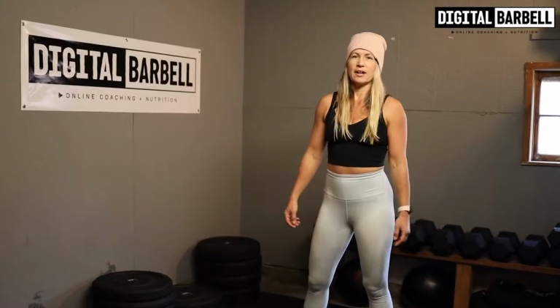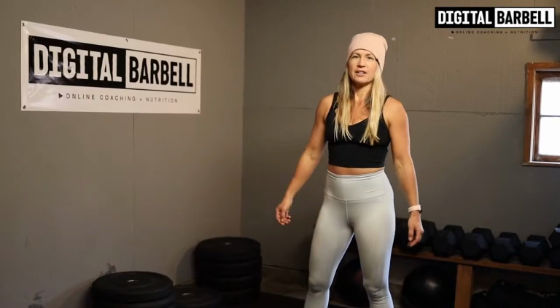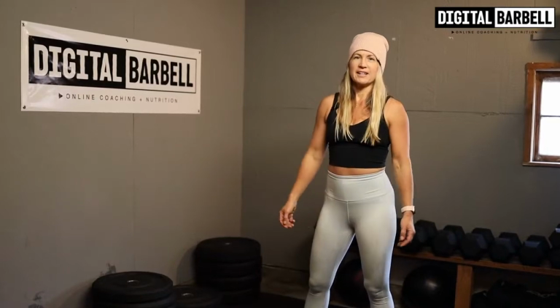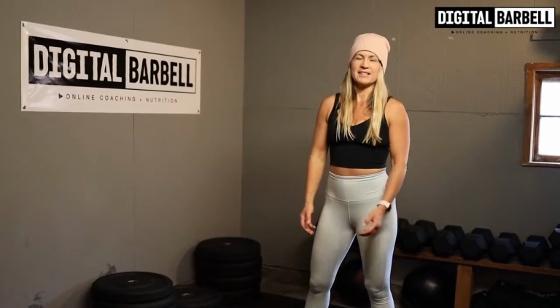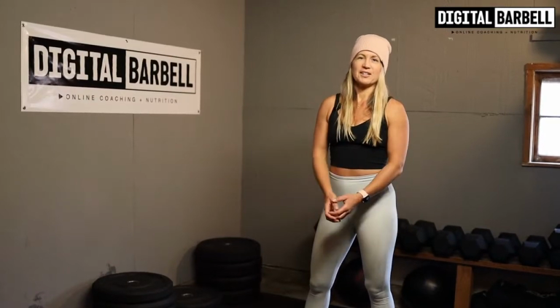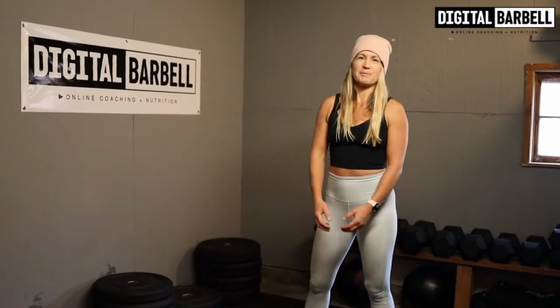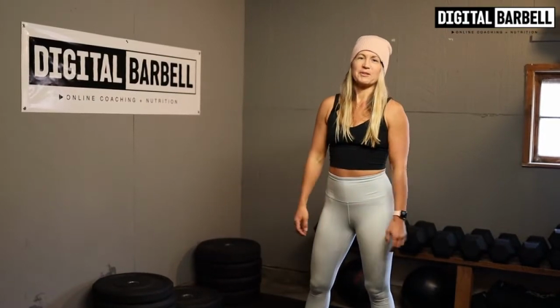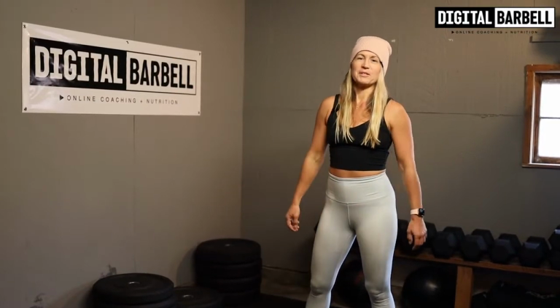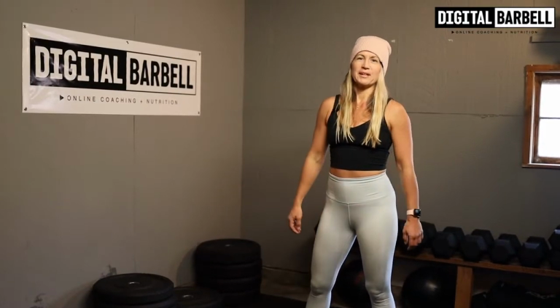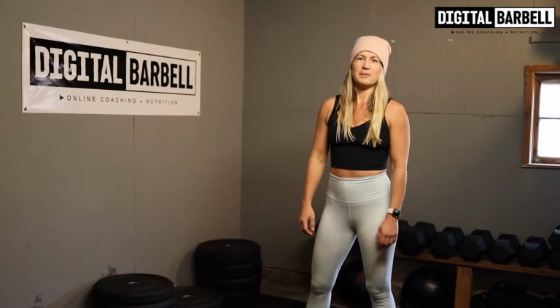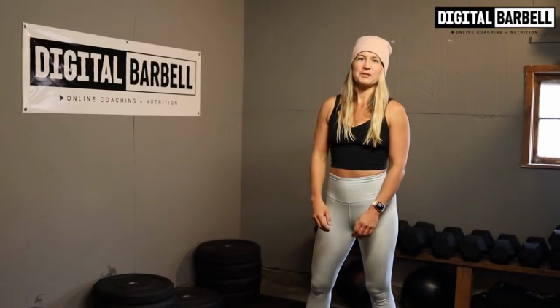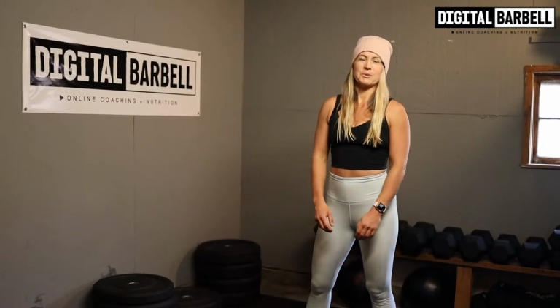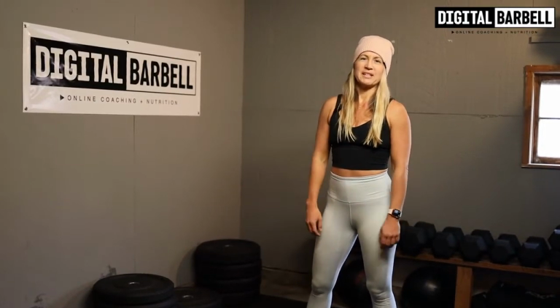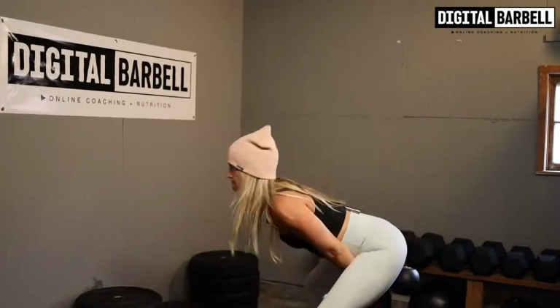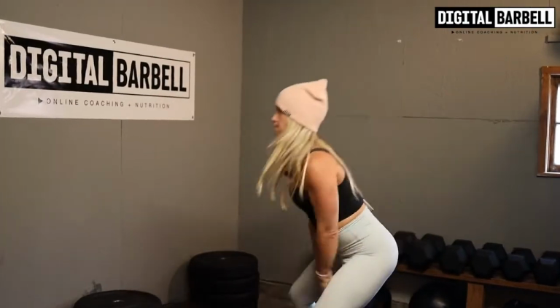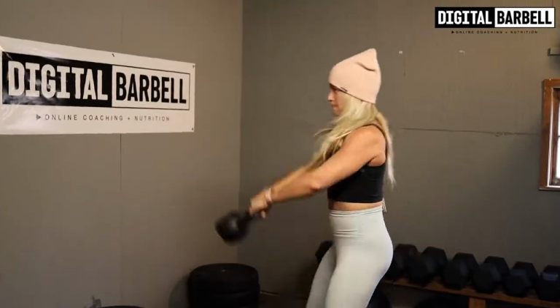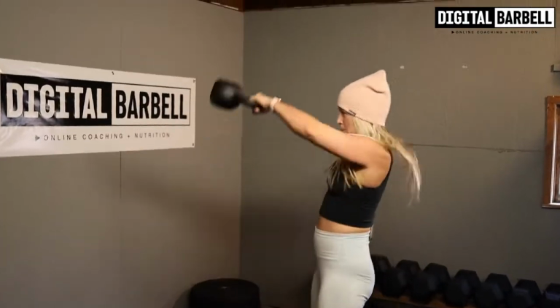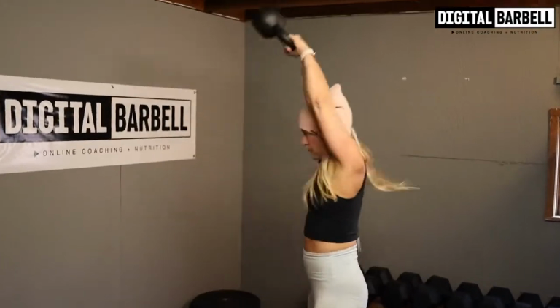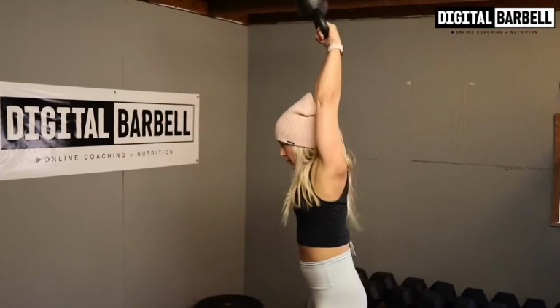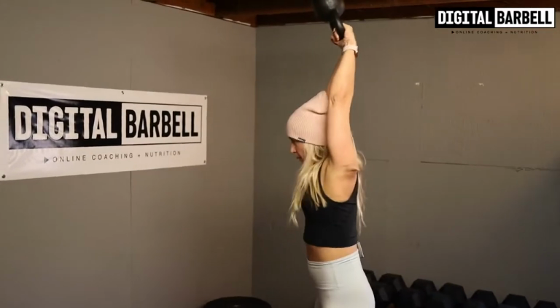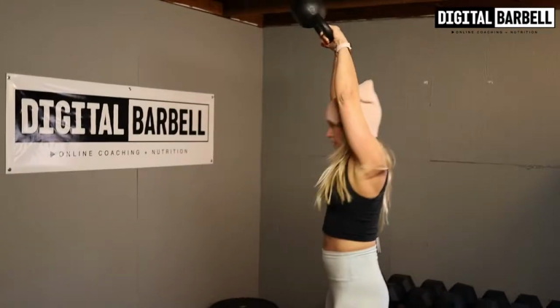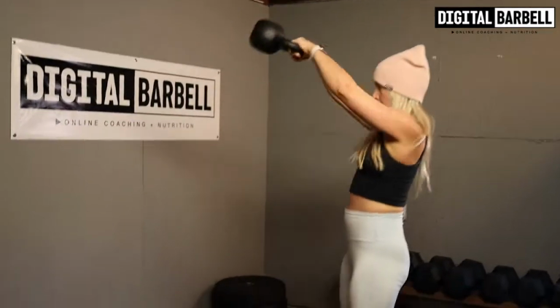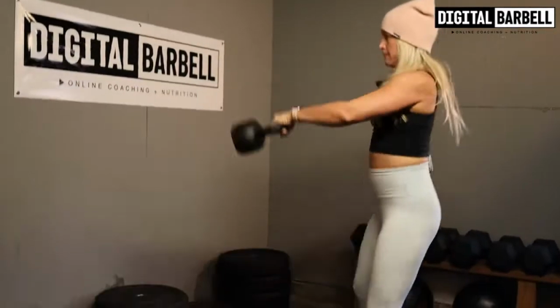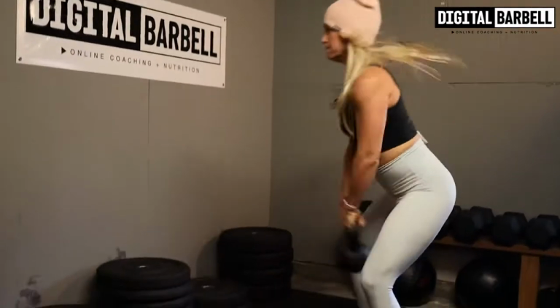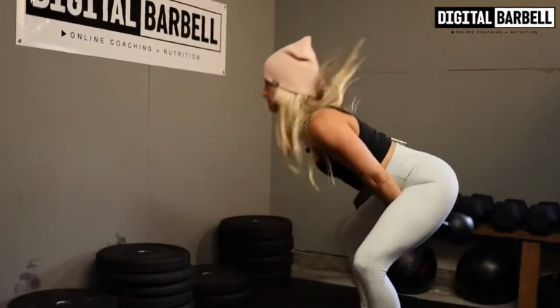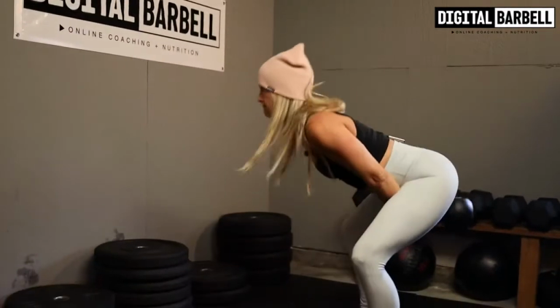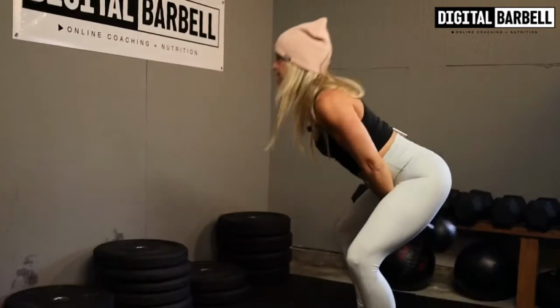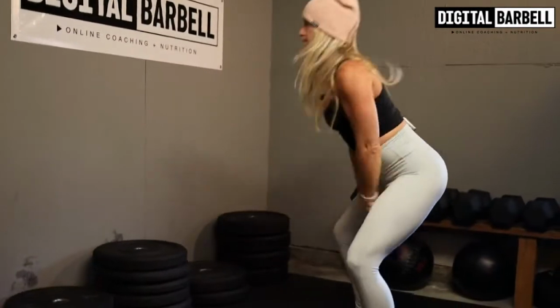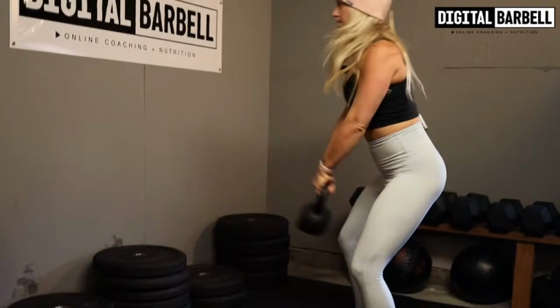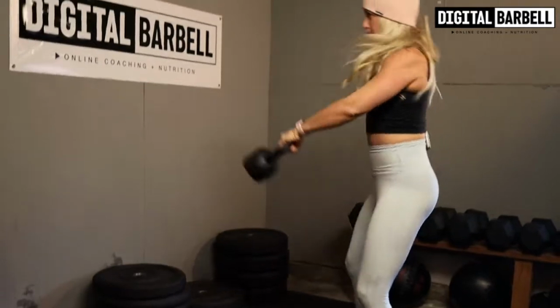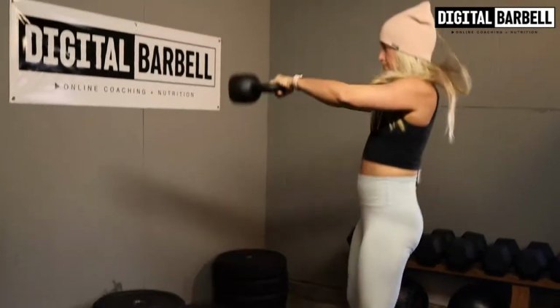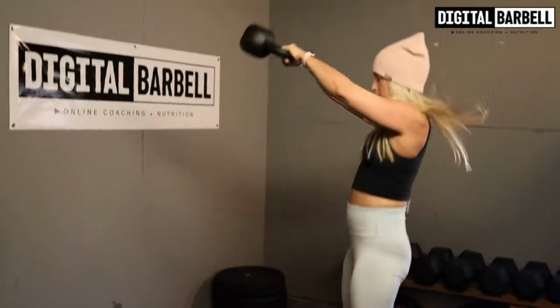Alright guys, let's talk about those kettlebell swings. I want you to remember four points of performance when you're doing these.